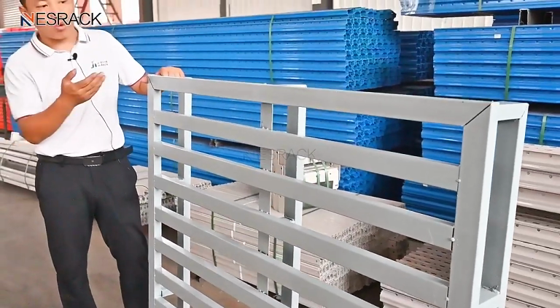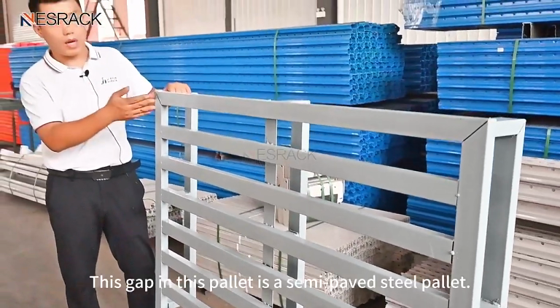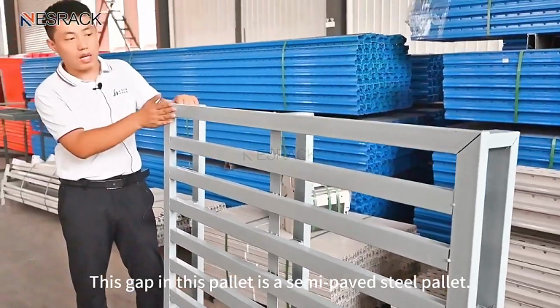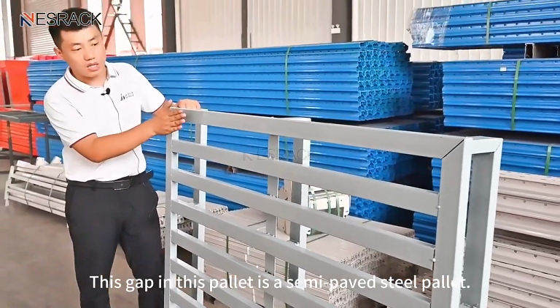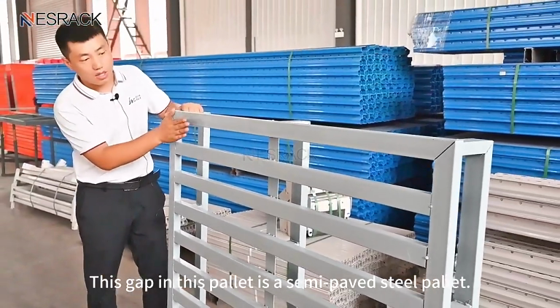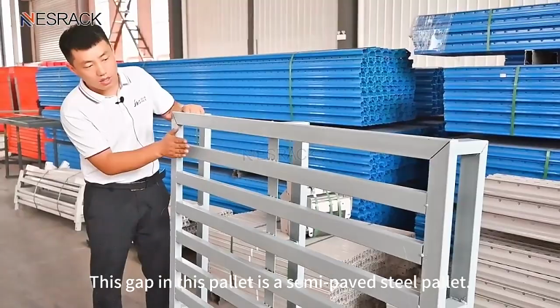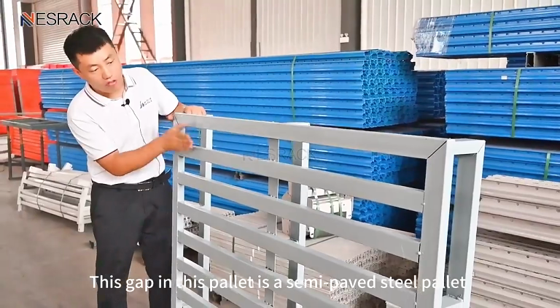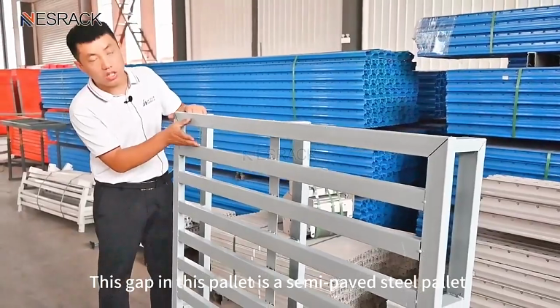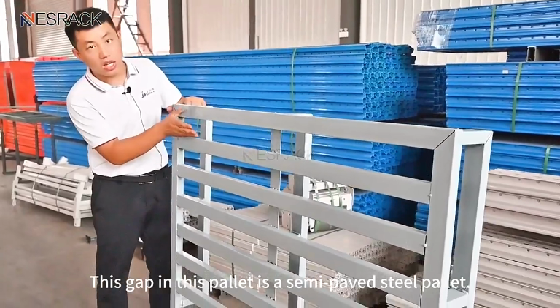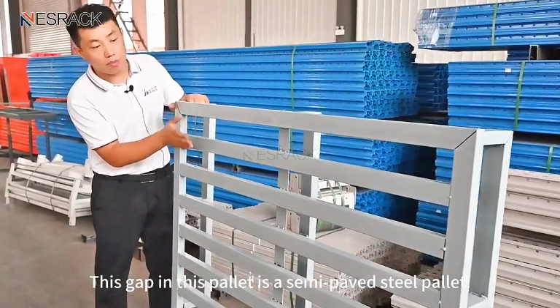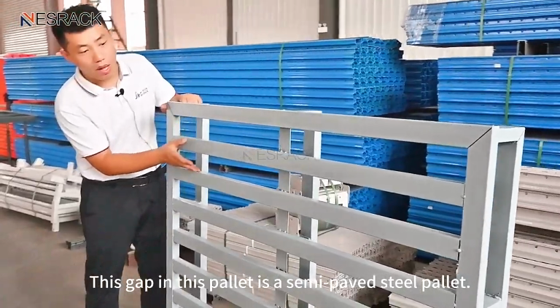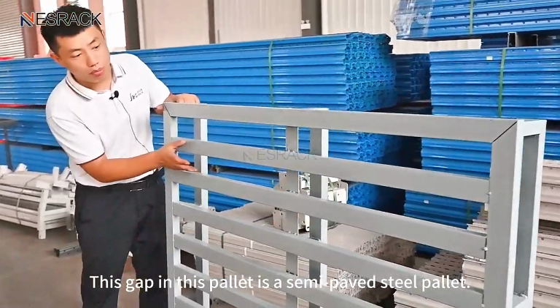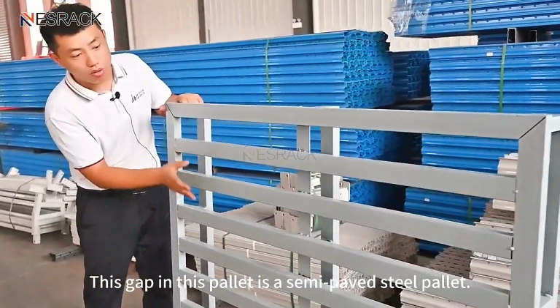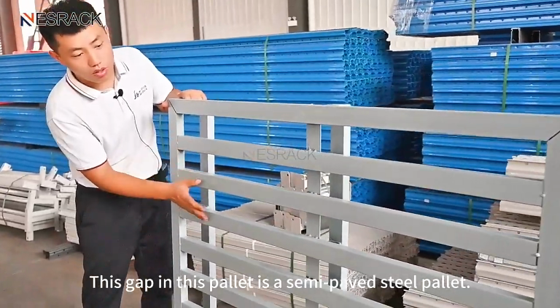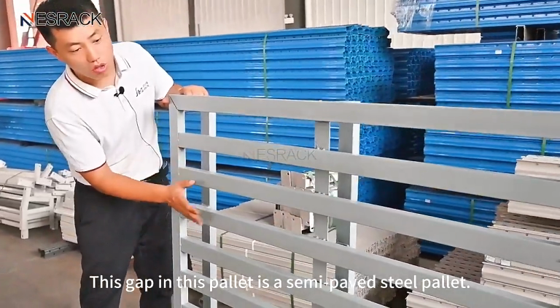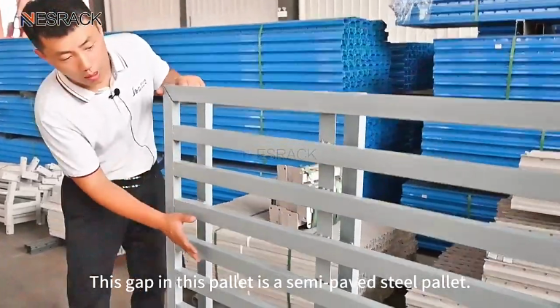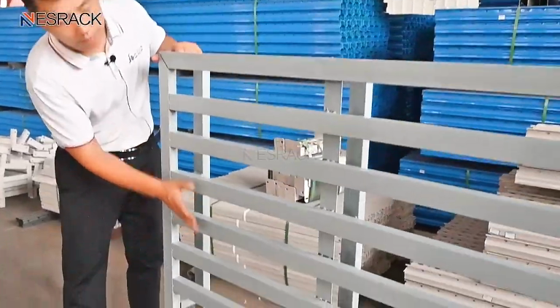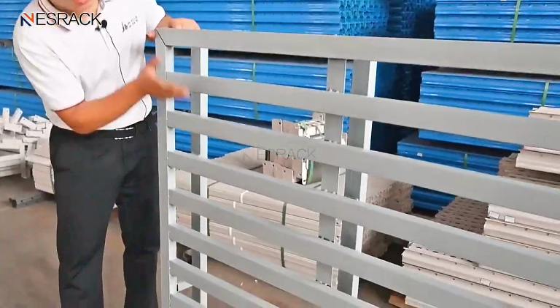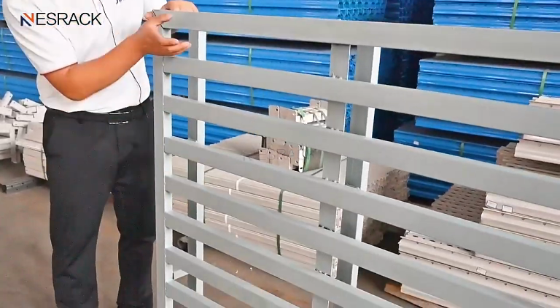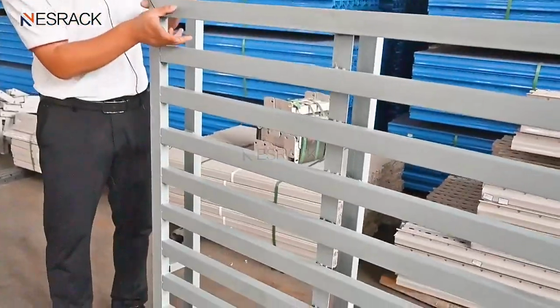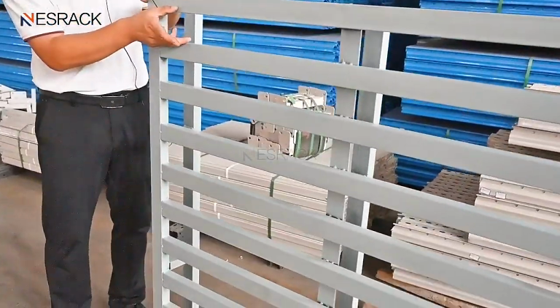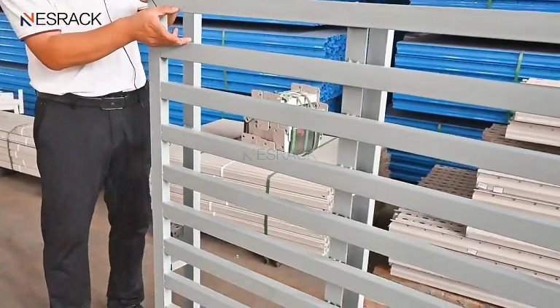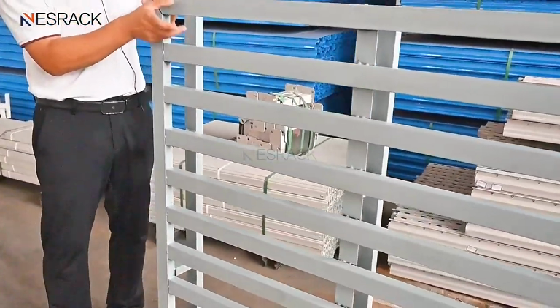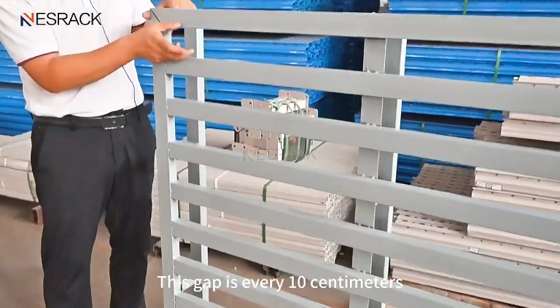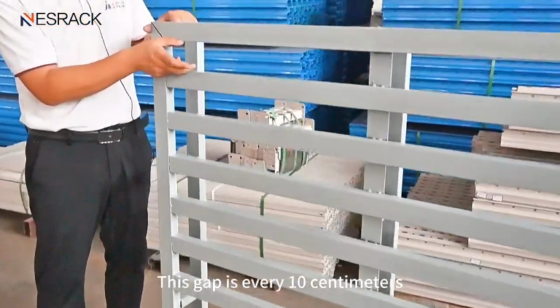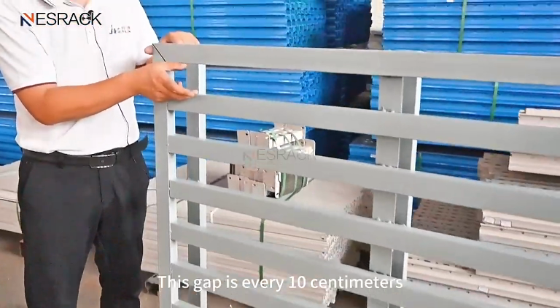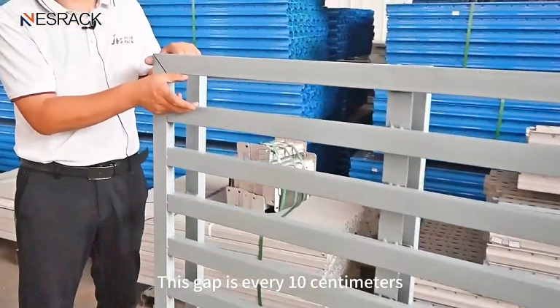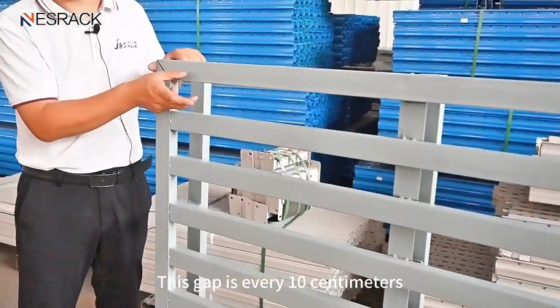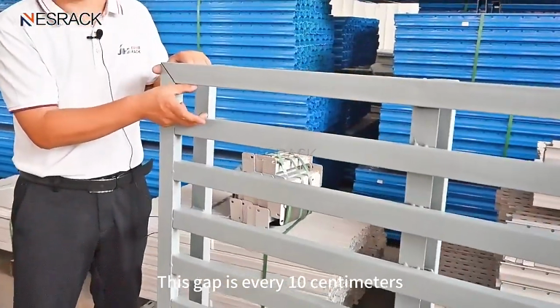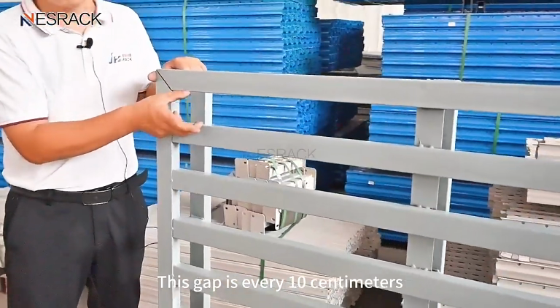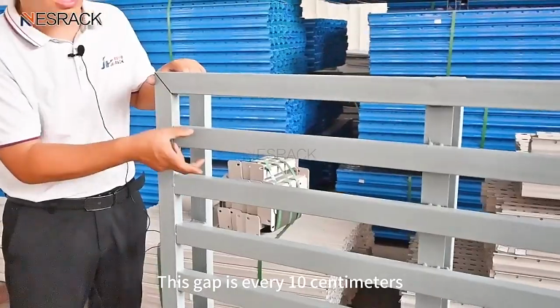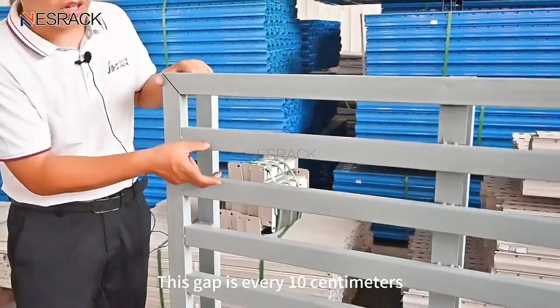This is a semi-paved steel pallet. The gap in this pallet is every 10 centimeters.